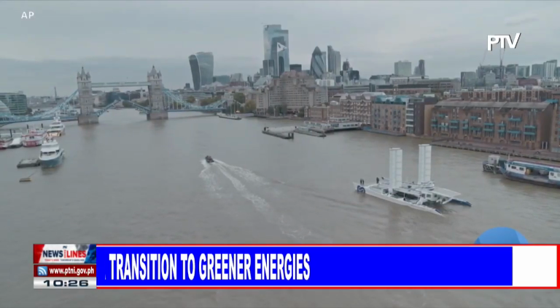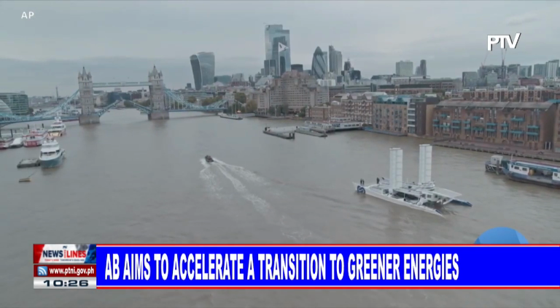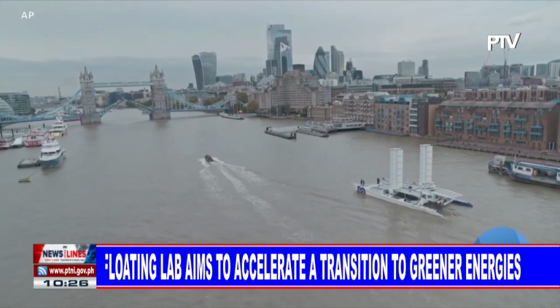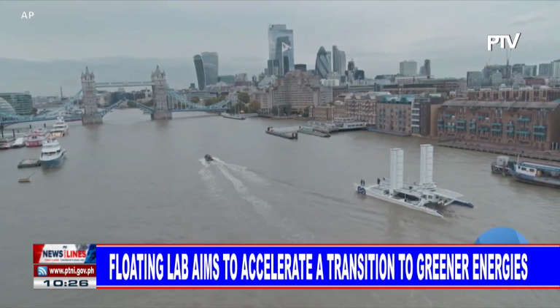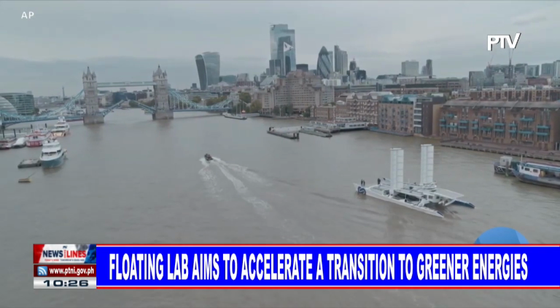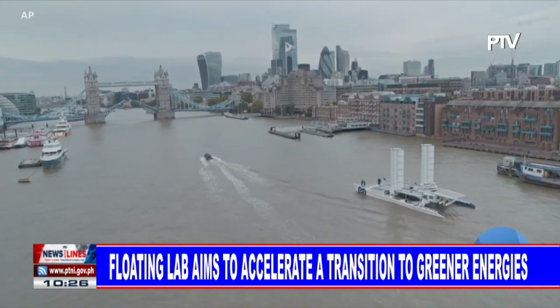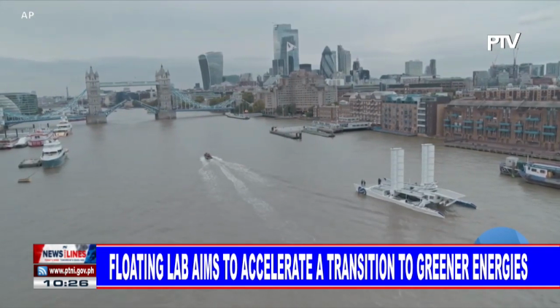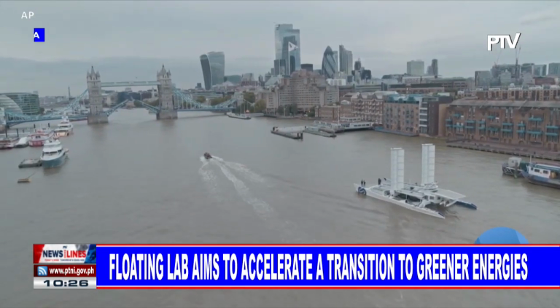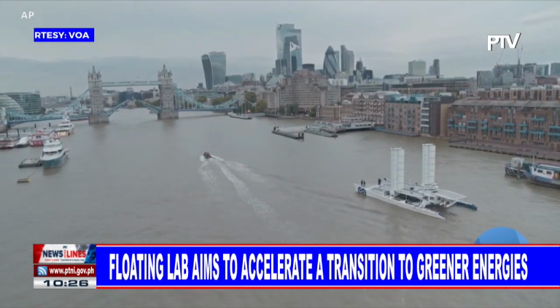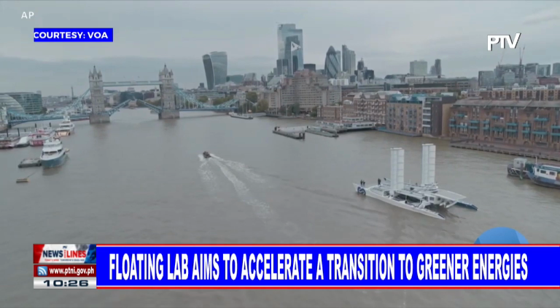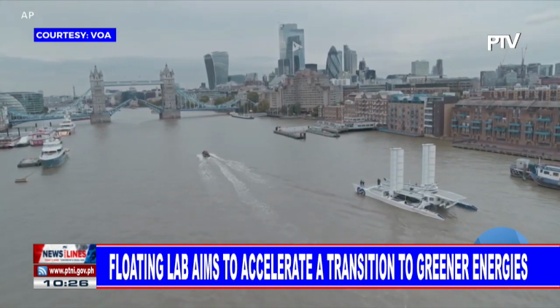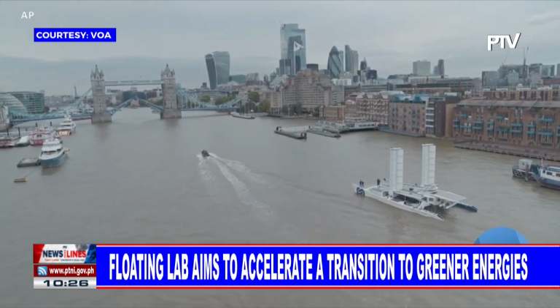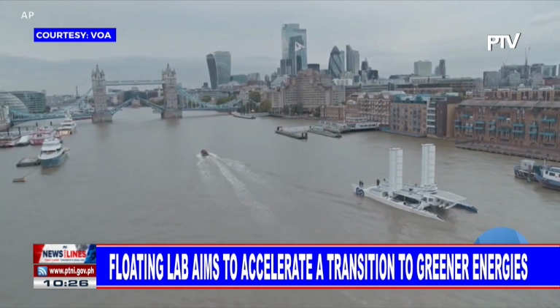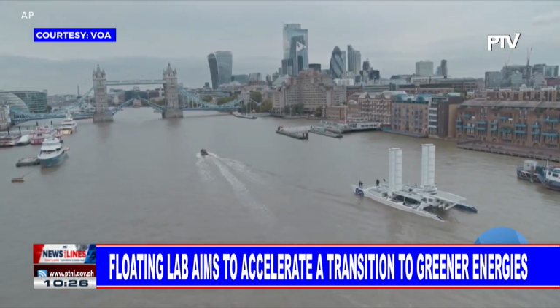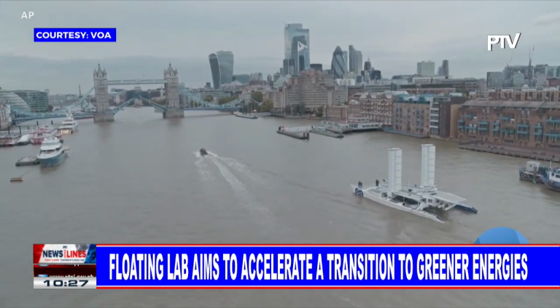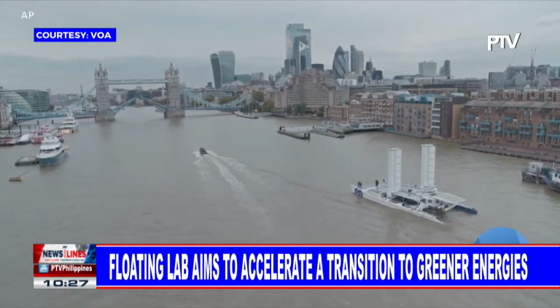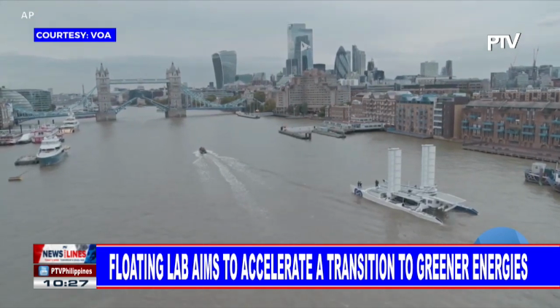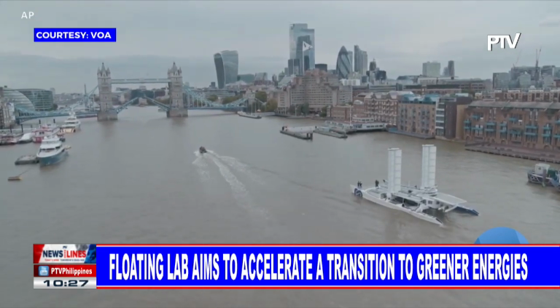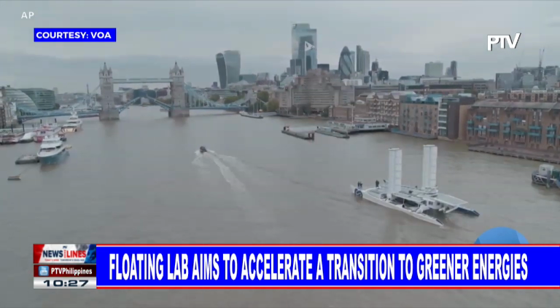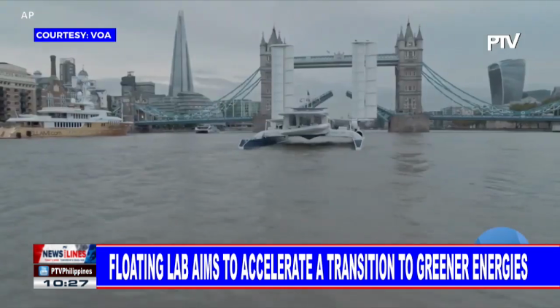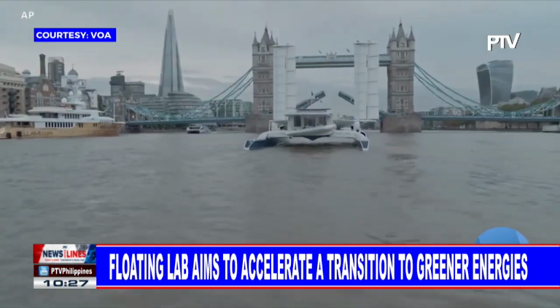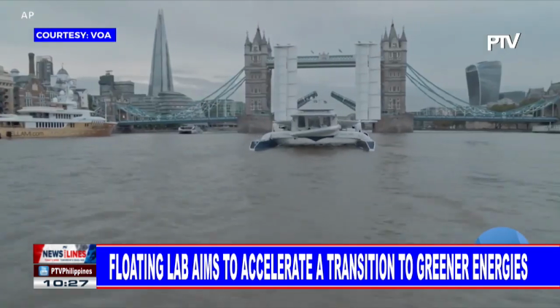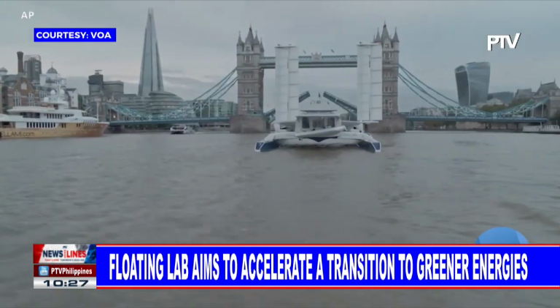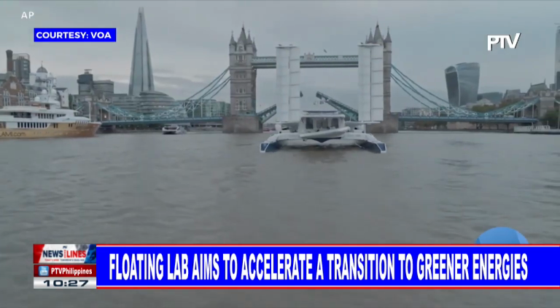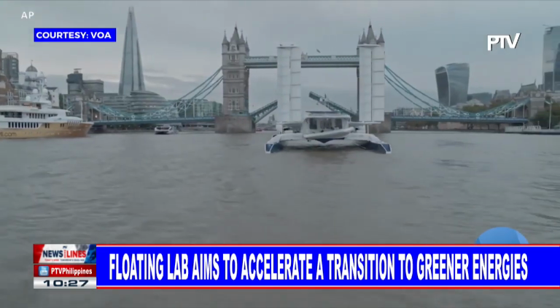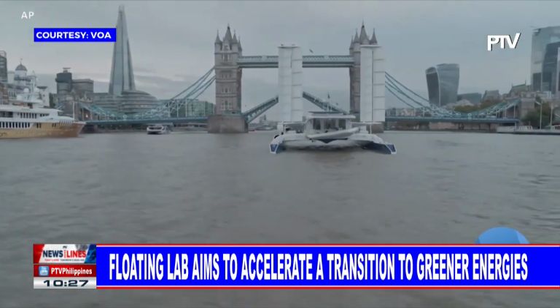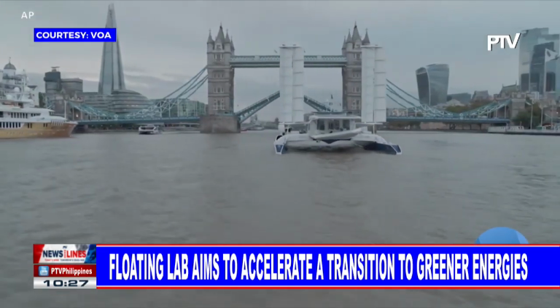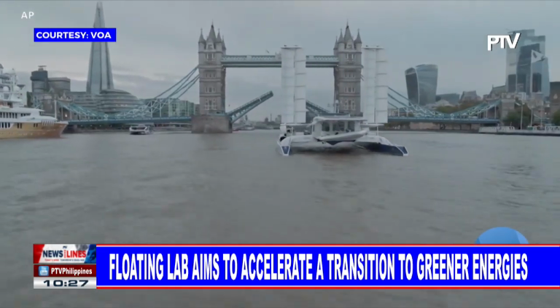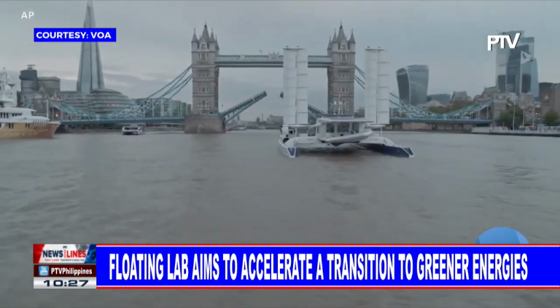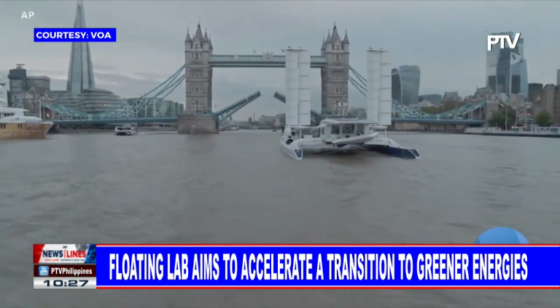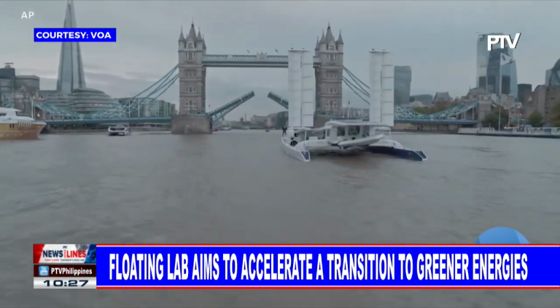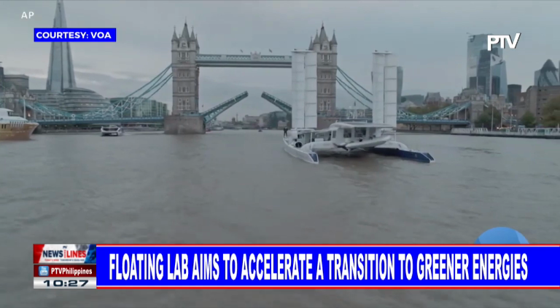Atop the Thames River, against the backdrop of historic London, floats what is quite possibly the future of green energy.